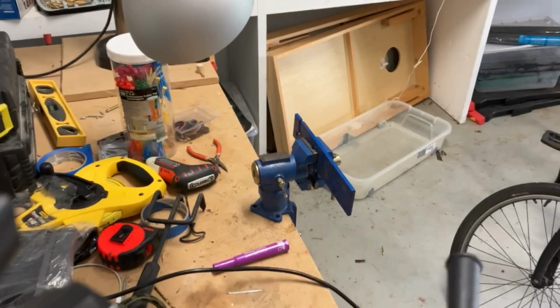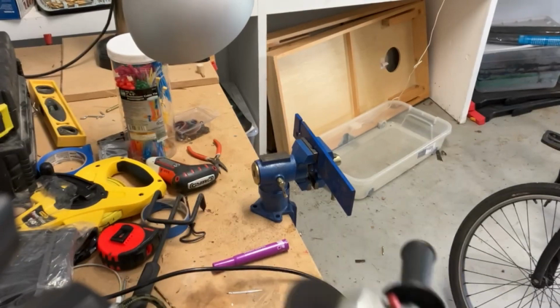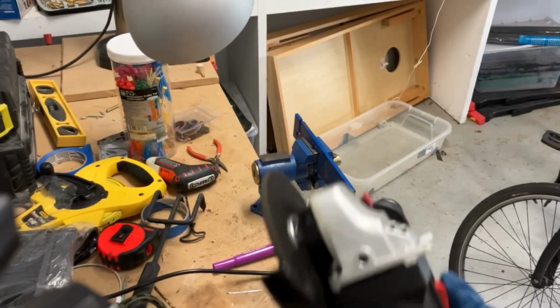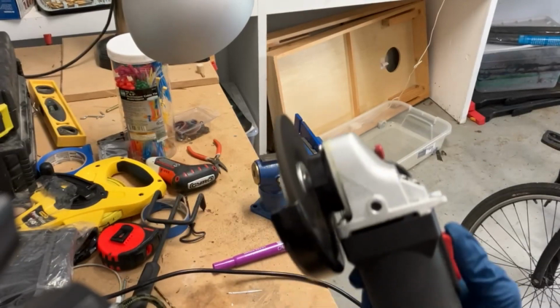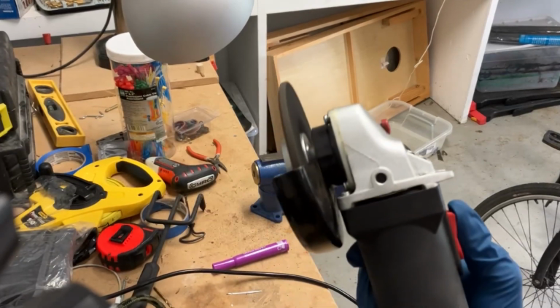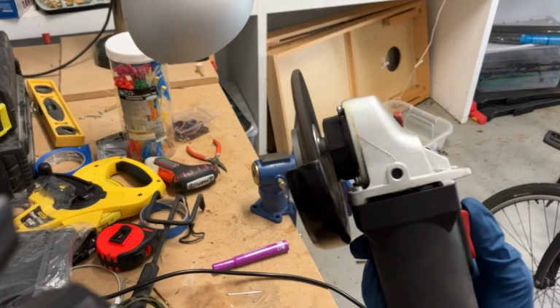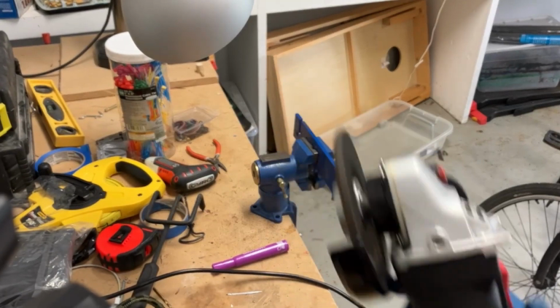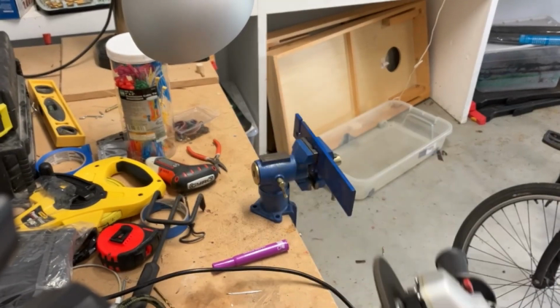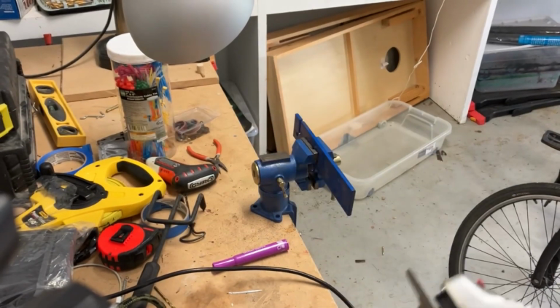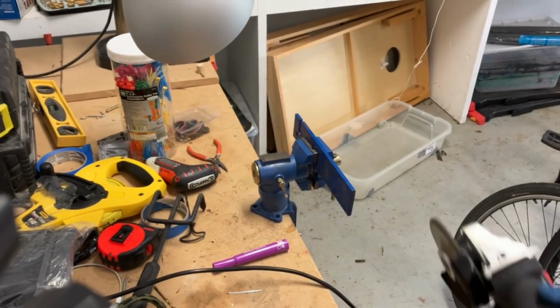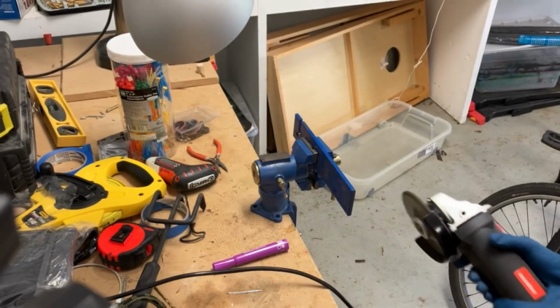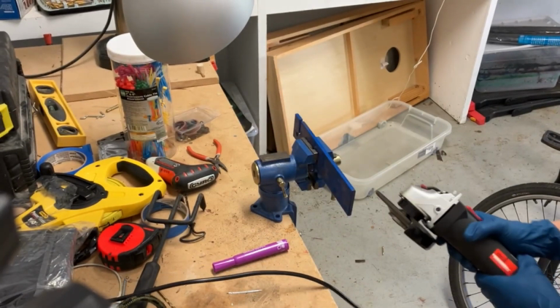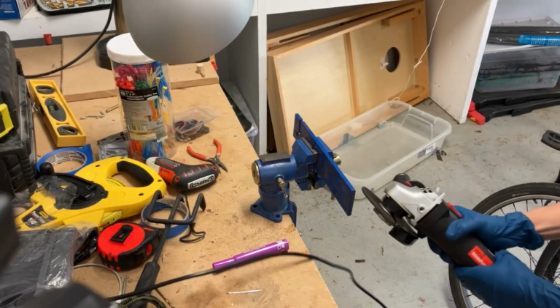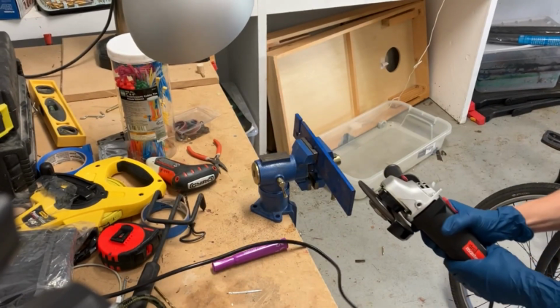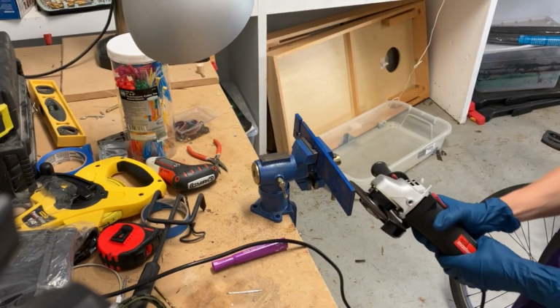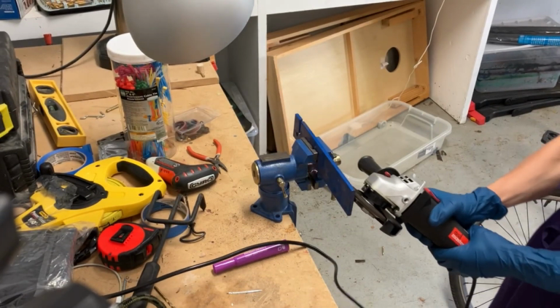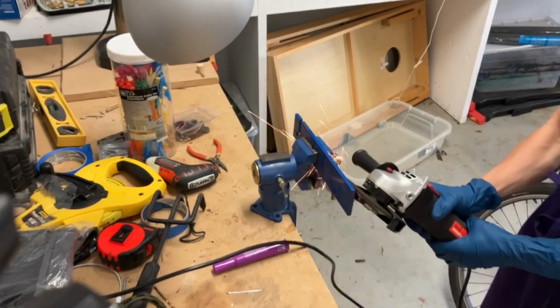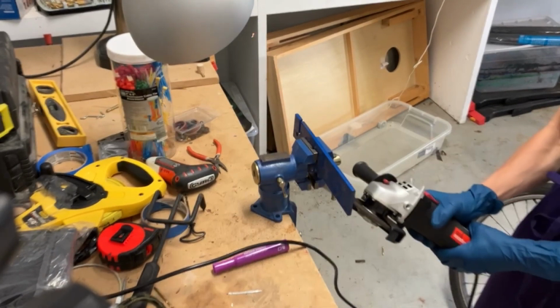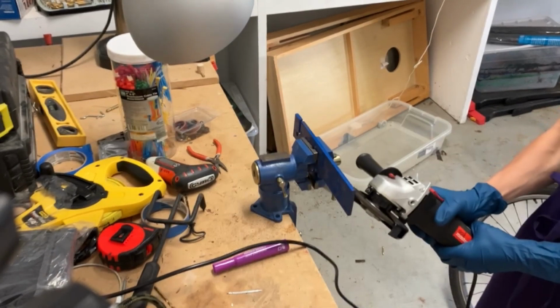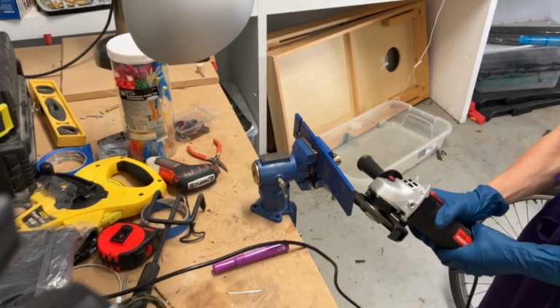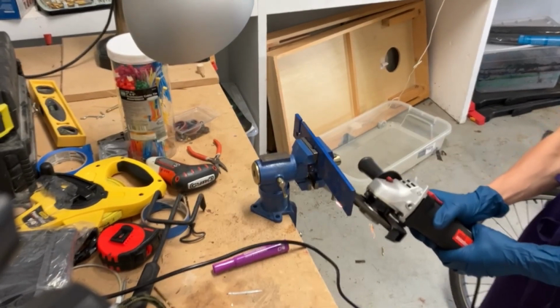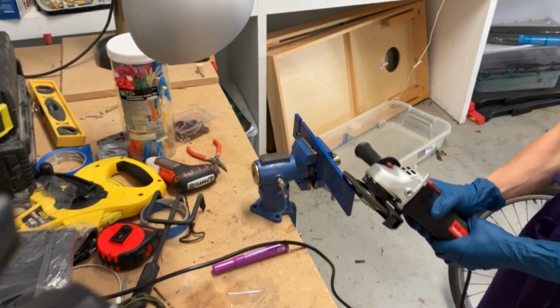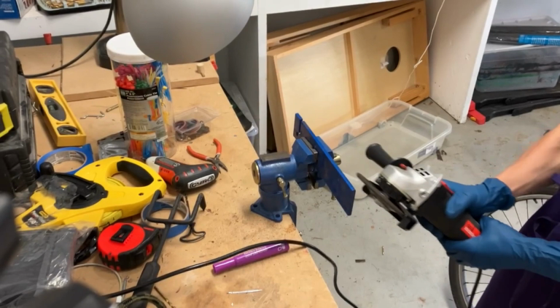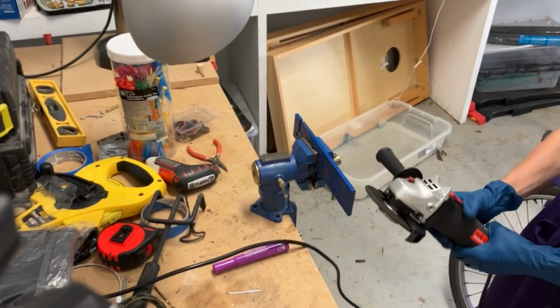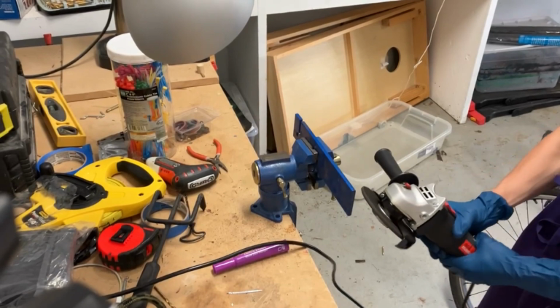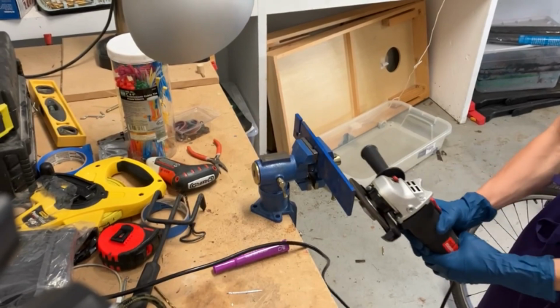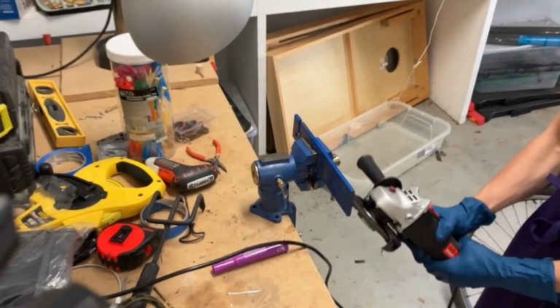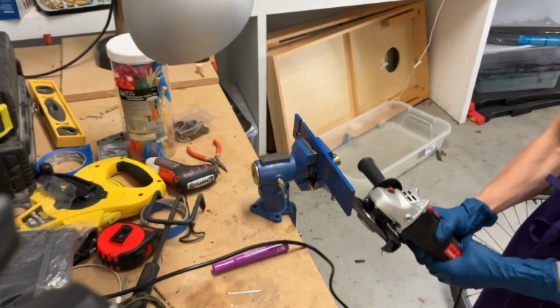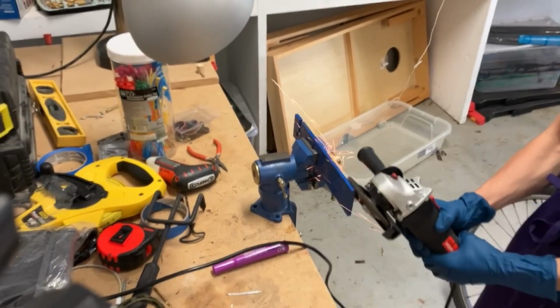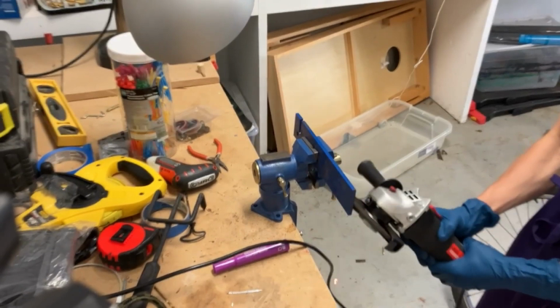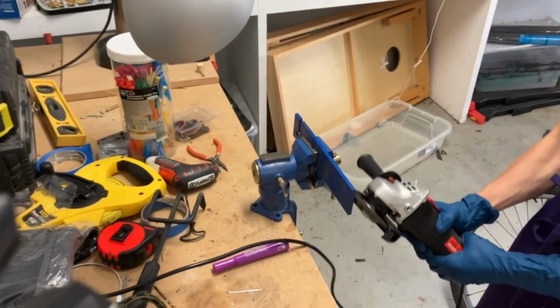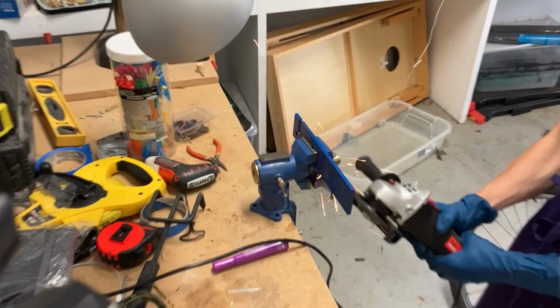Hey guys, in today's video I'm going to be making my second knife, which is a push dagger.